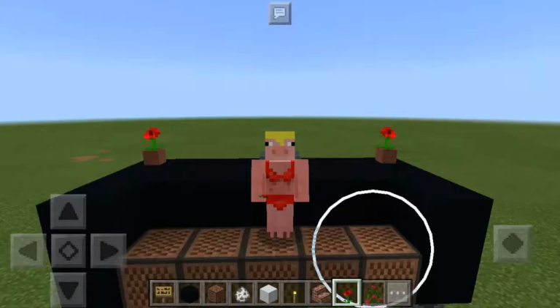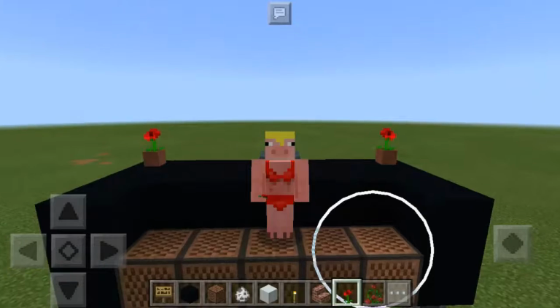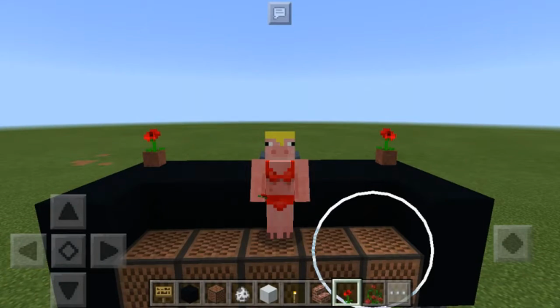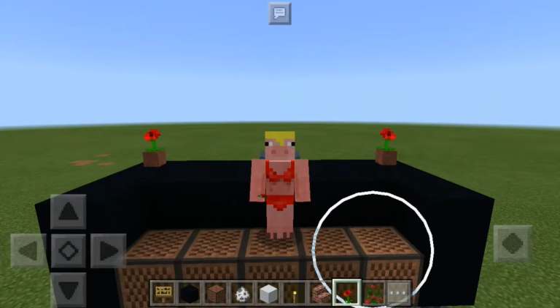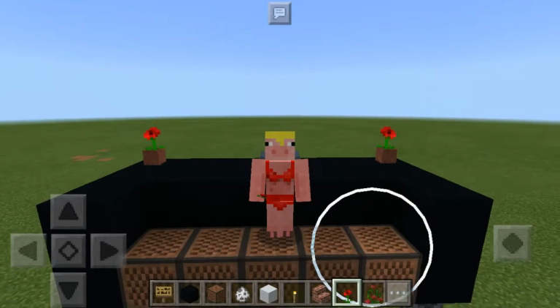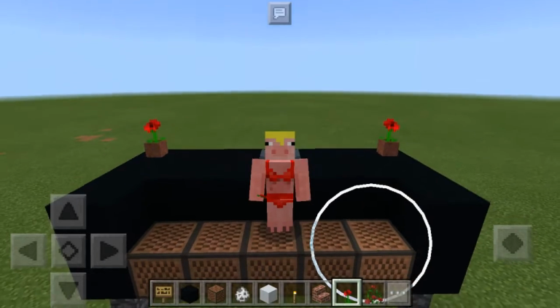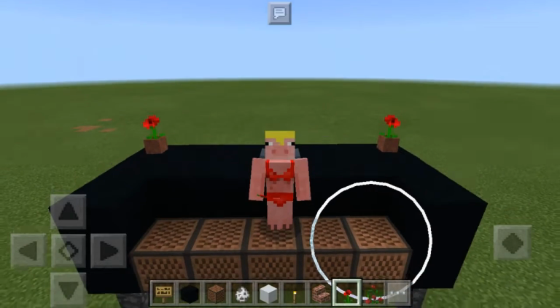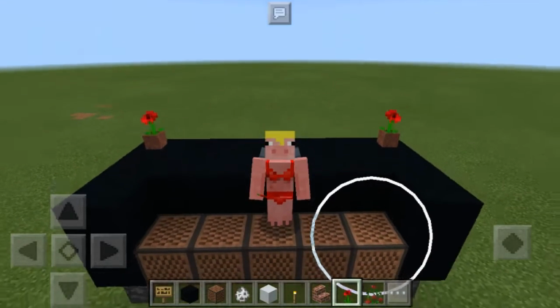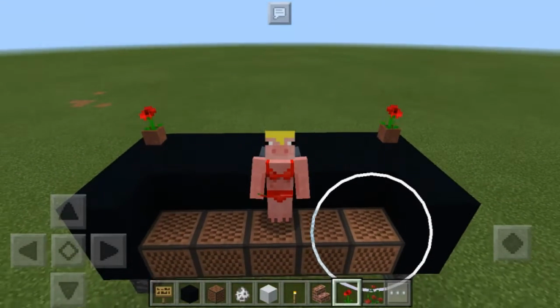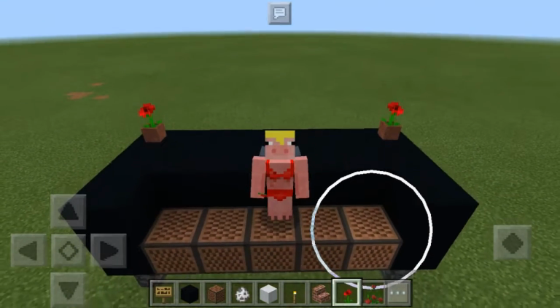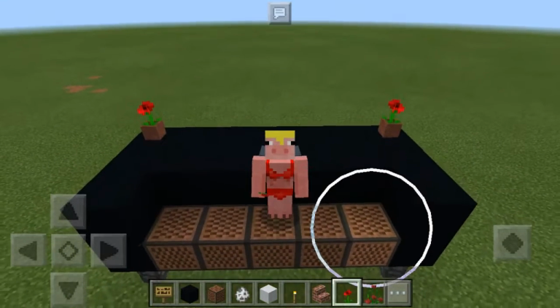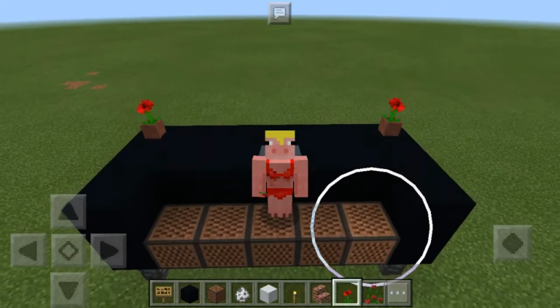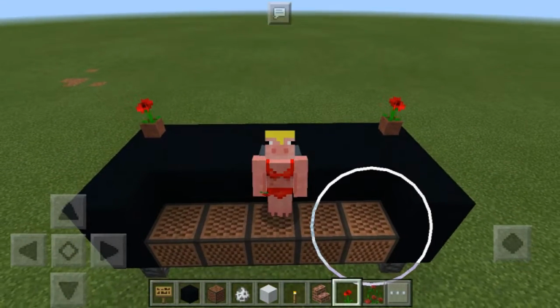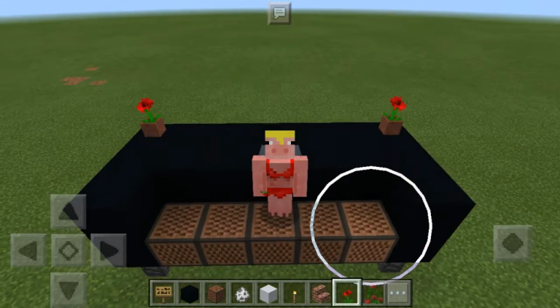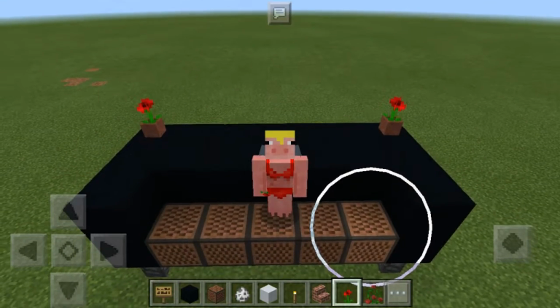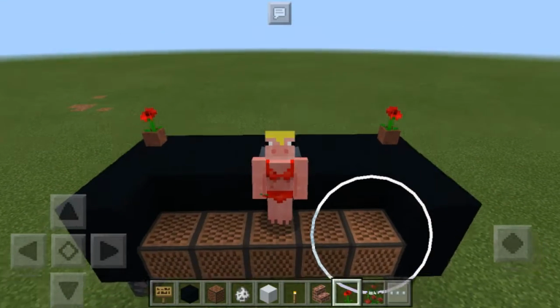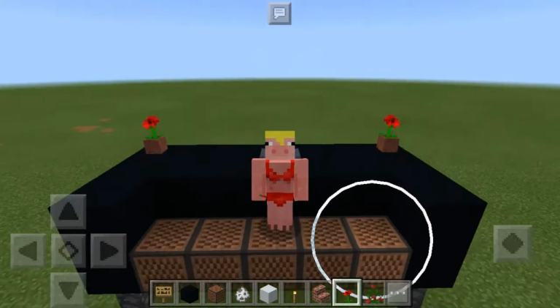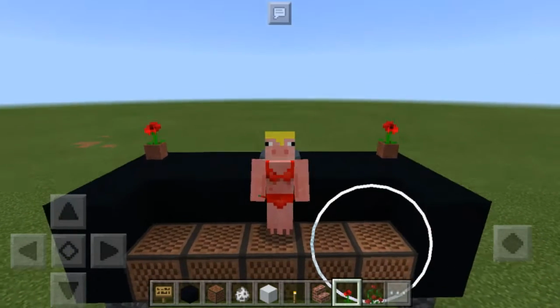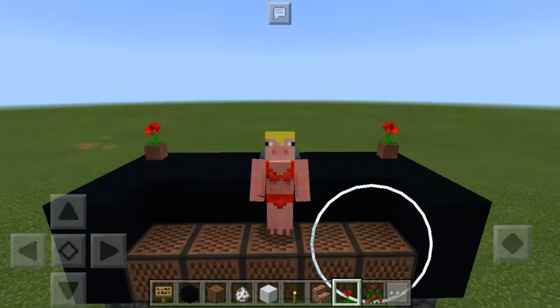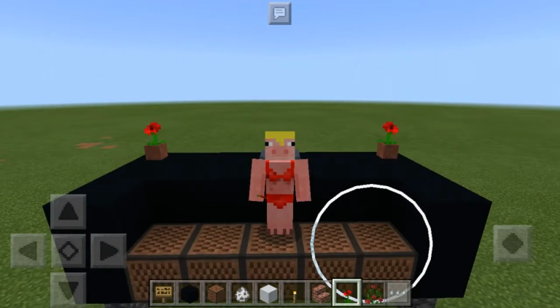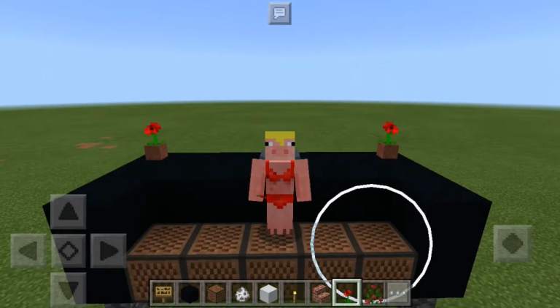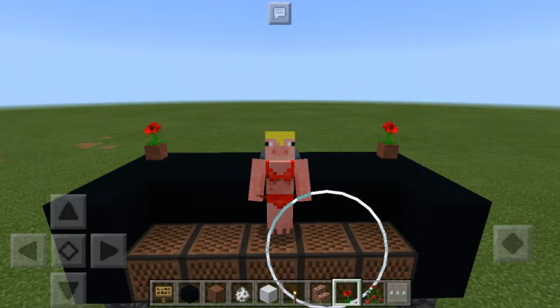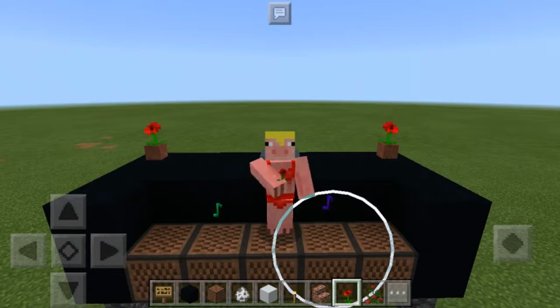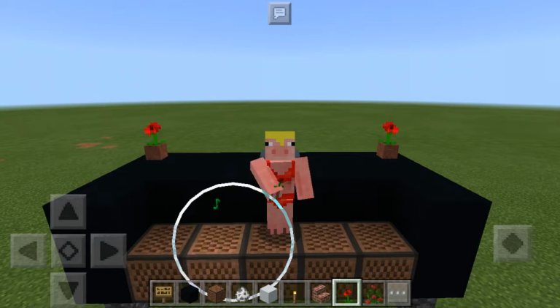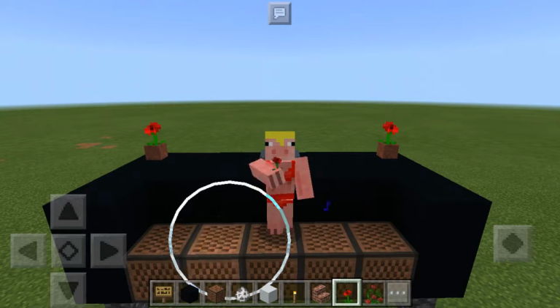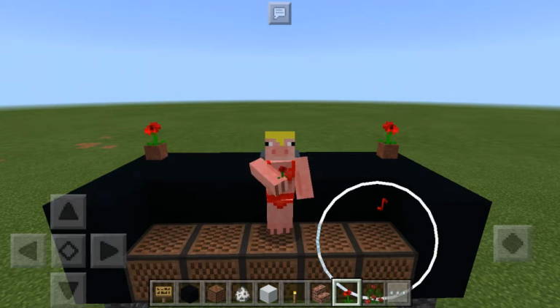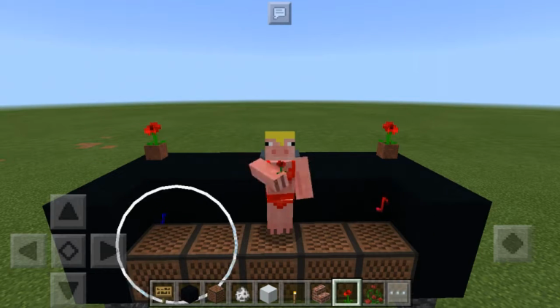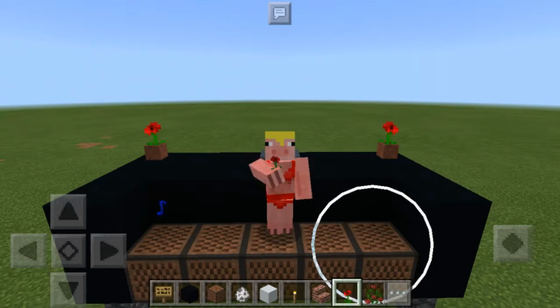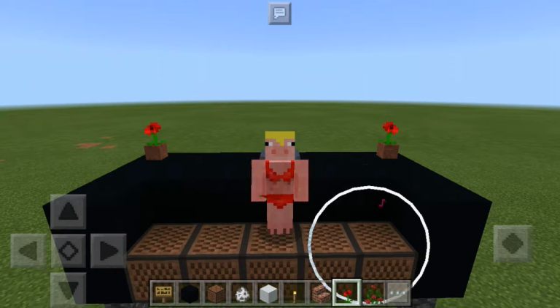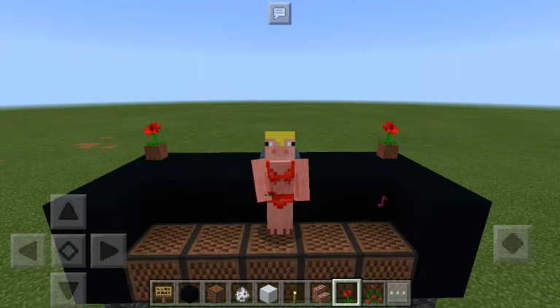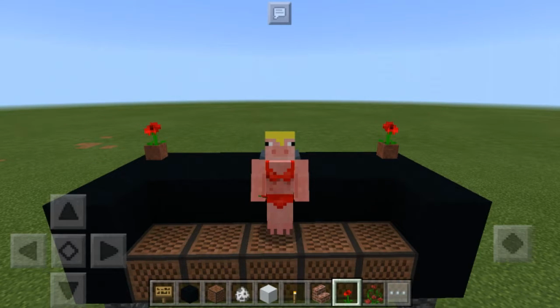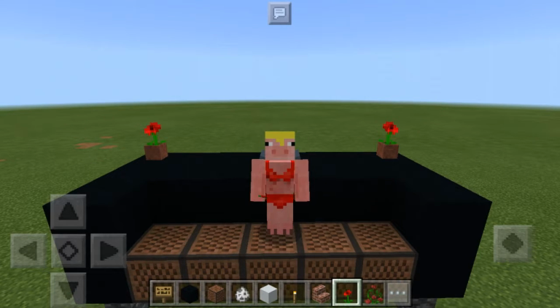What's up guys, Golden Pig here, and today I will show you how to do this long piano. Let's go!